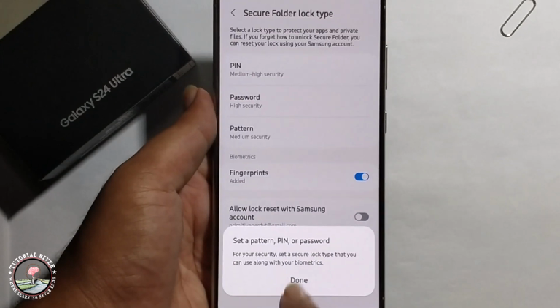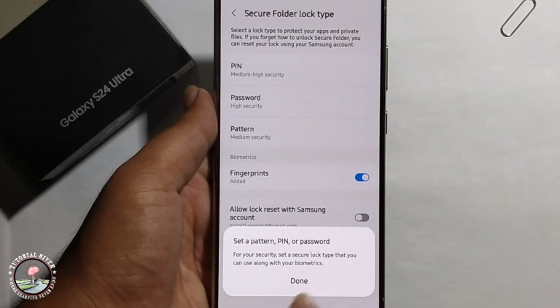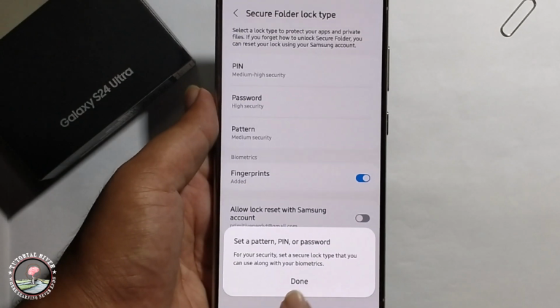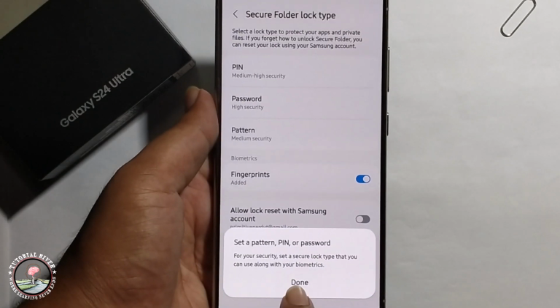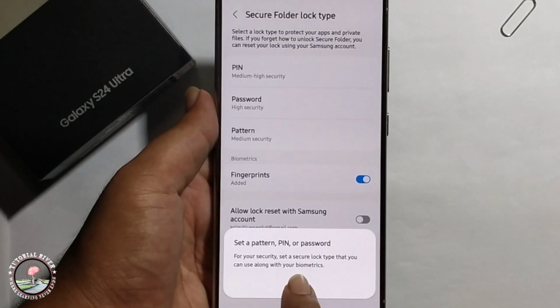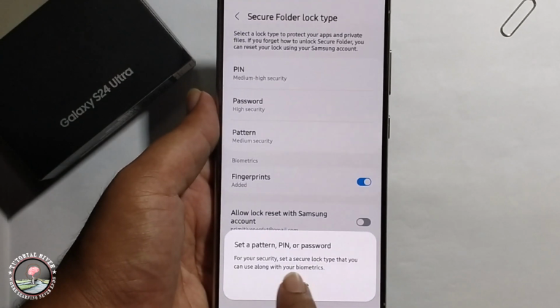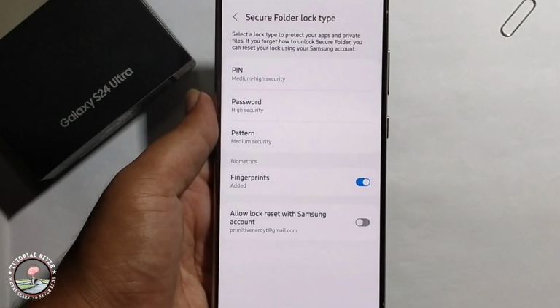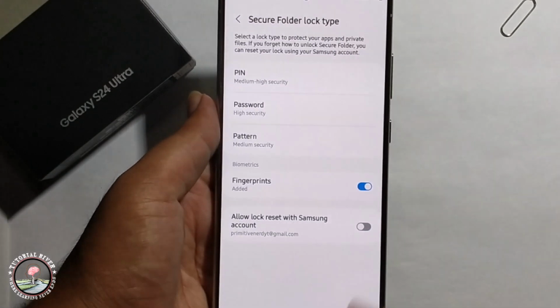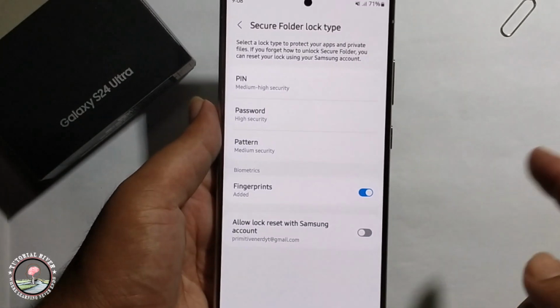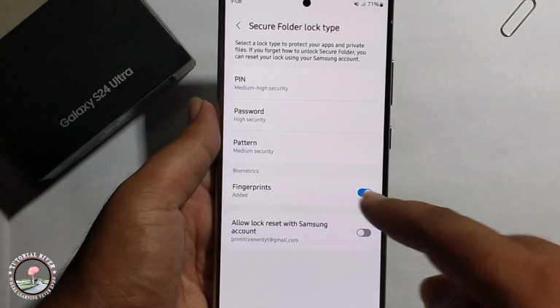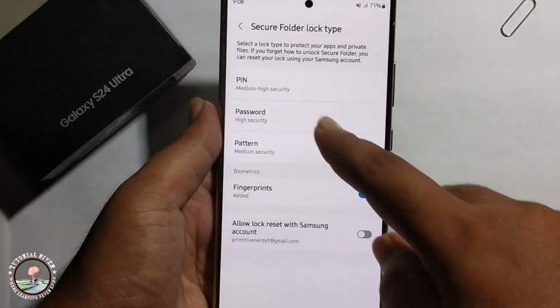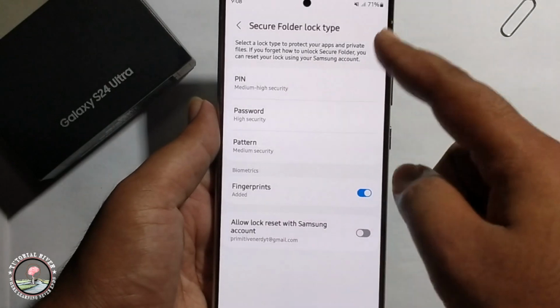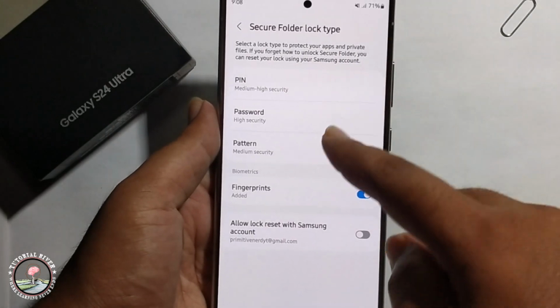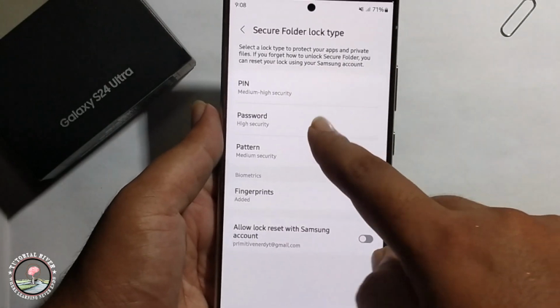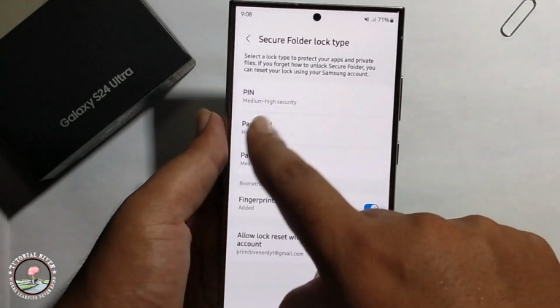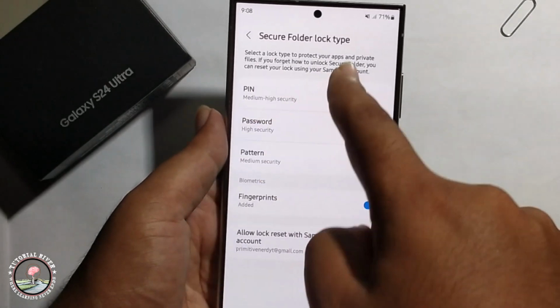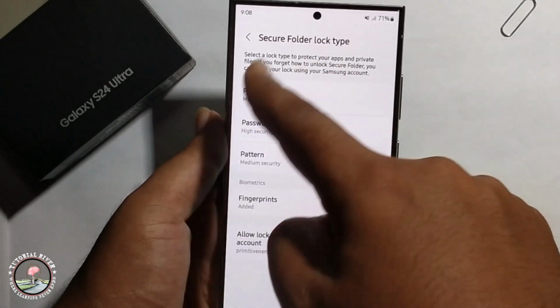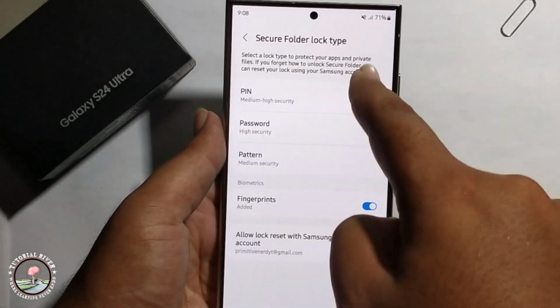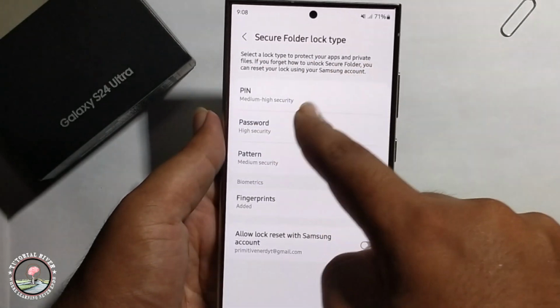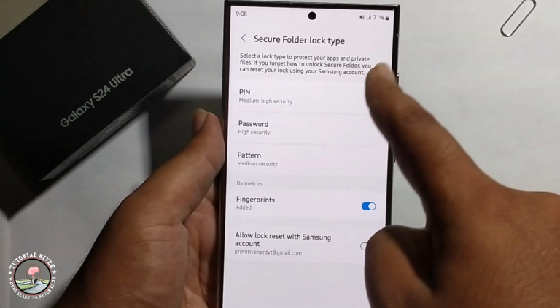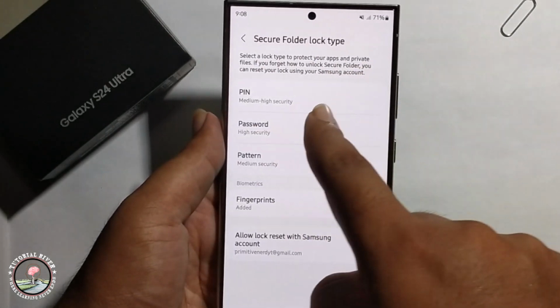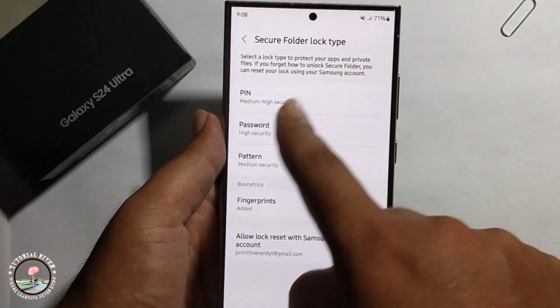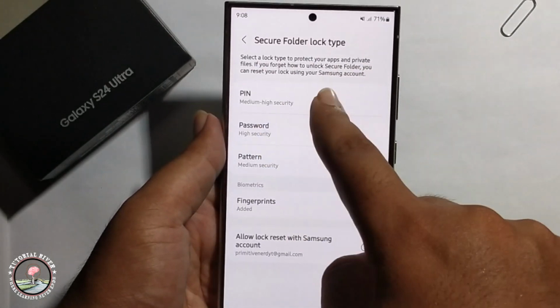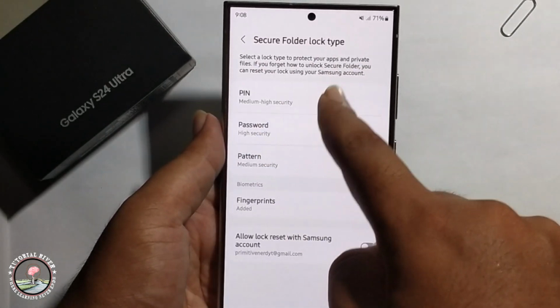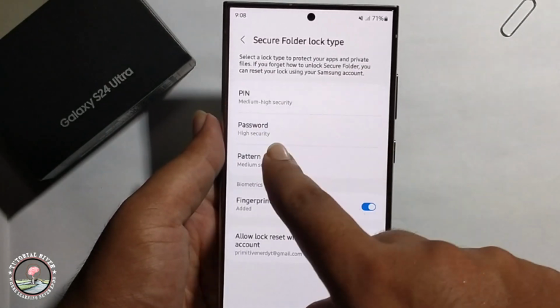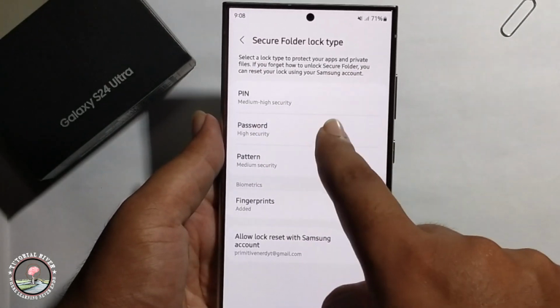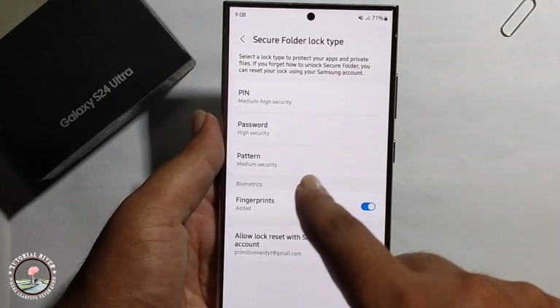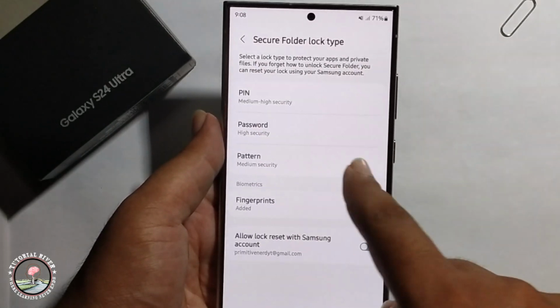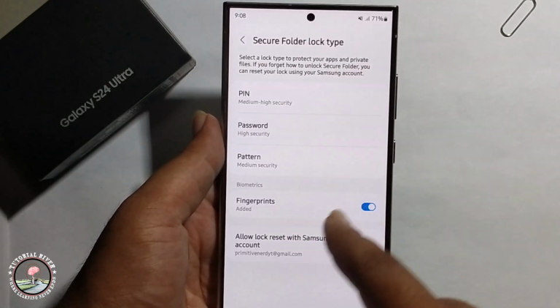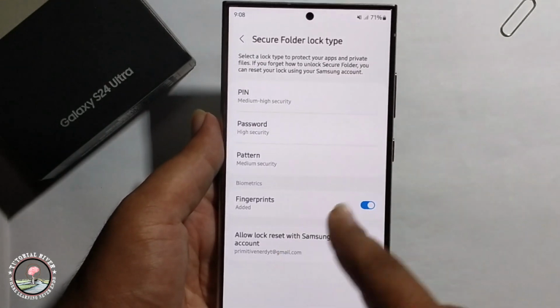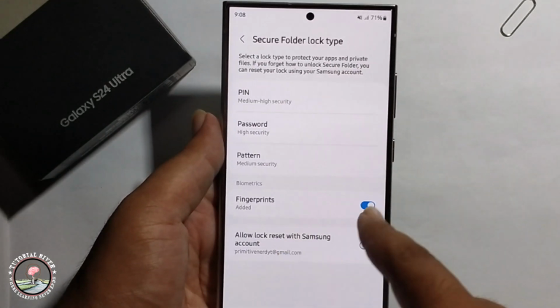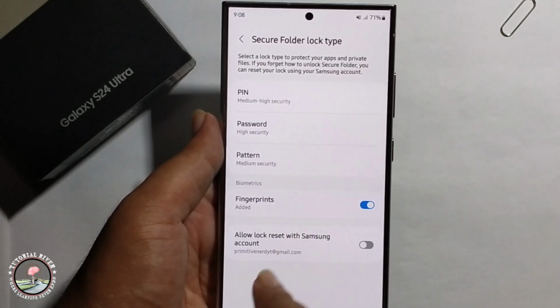Press enter, then done. You can secure it using more security options like PIN, password, pattern, or fingerprint.